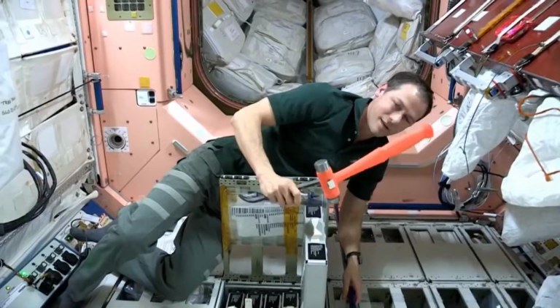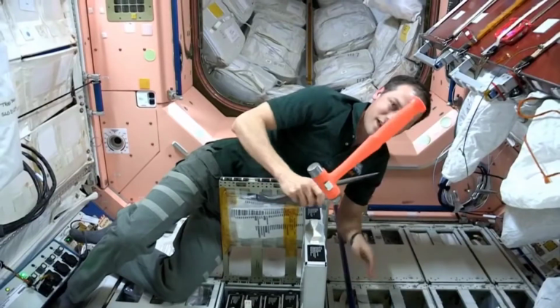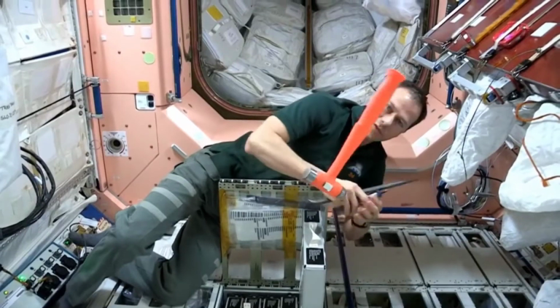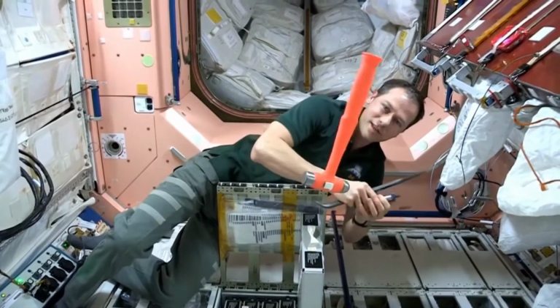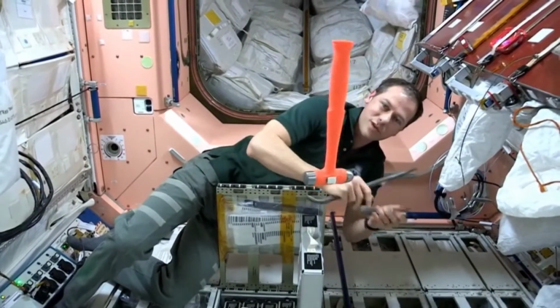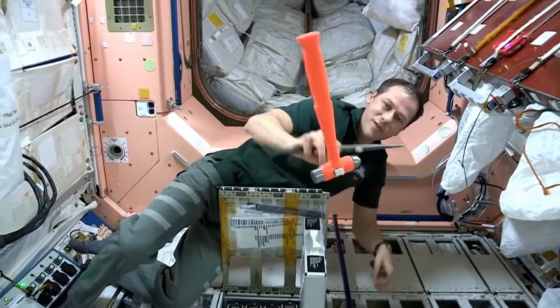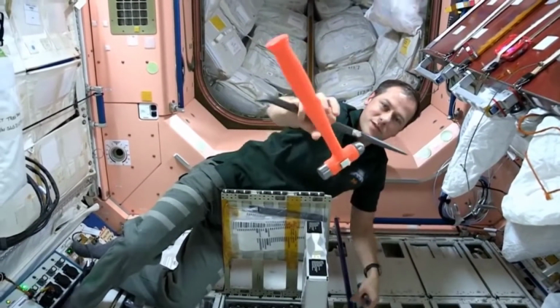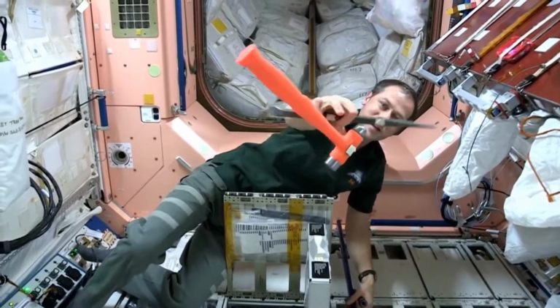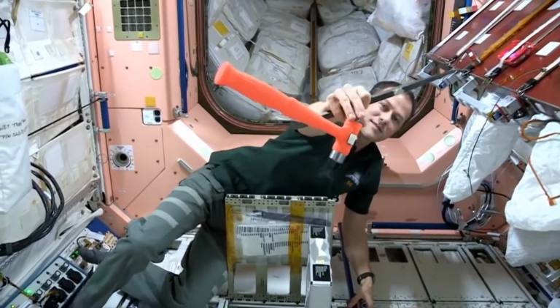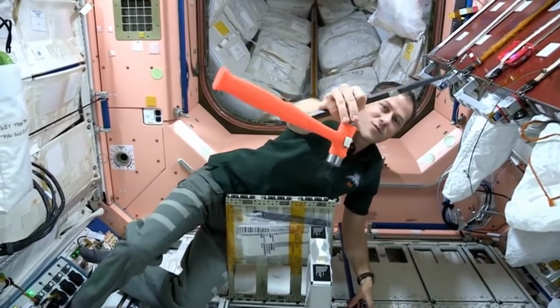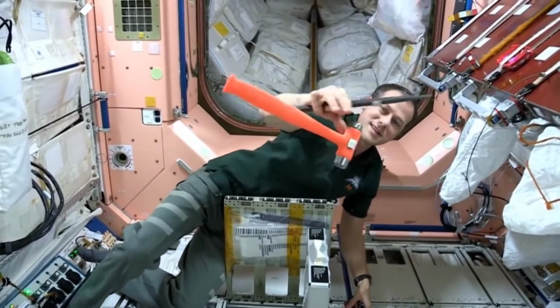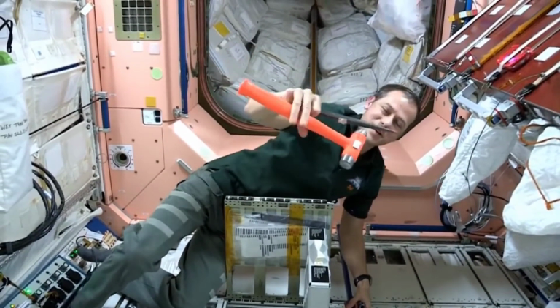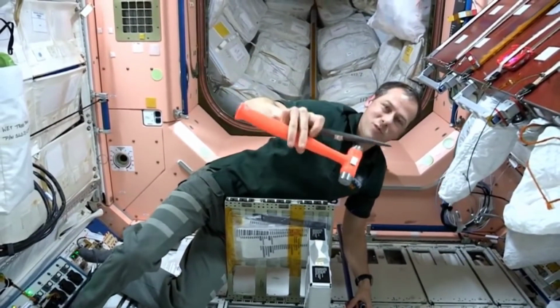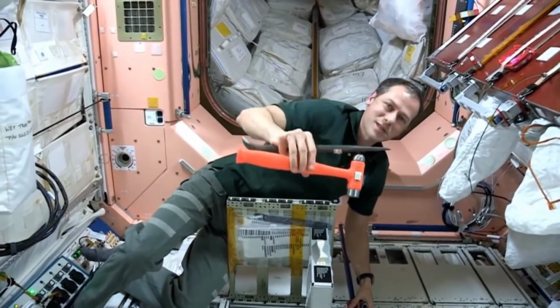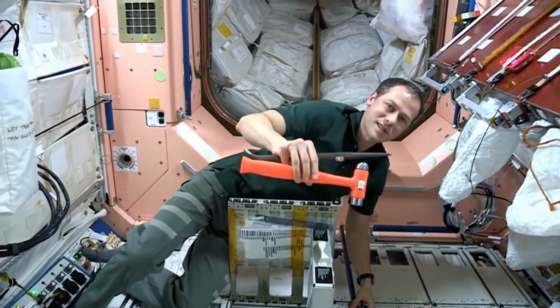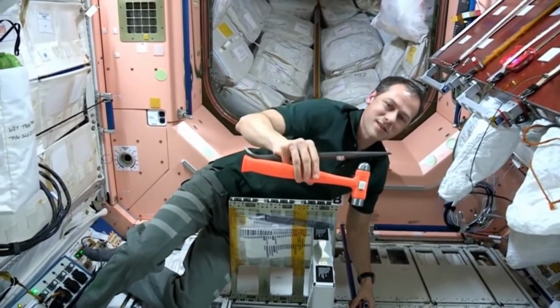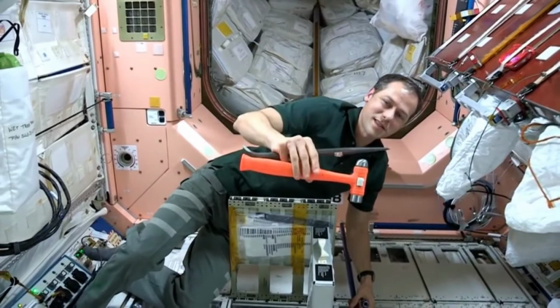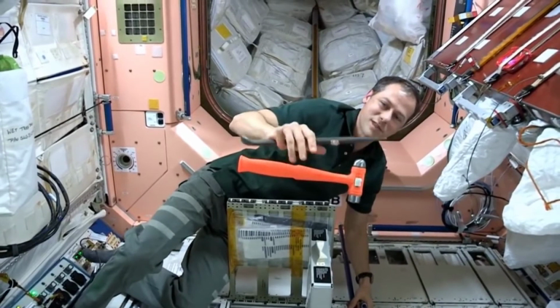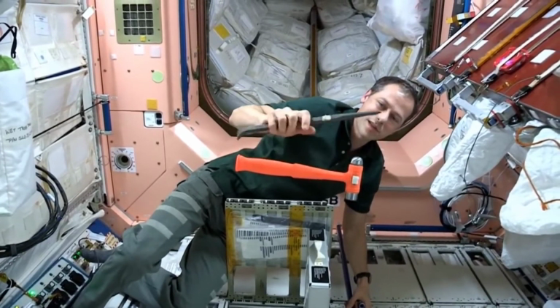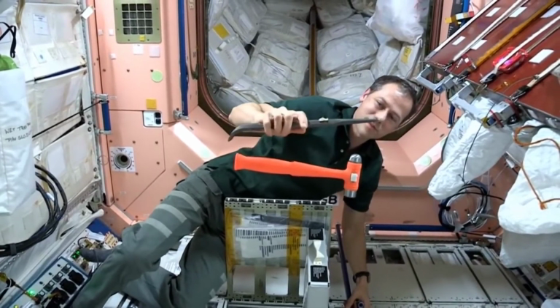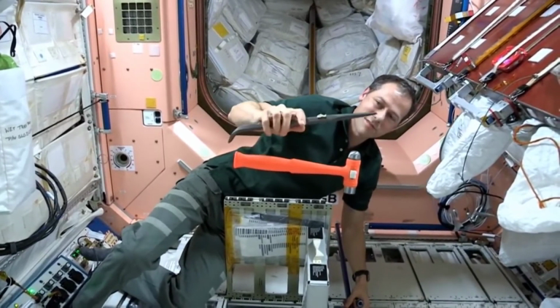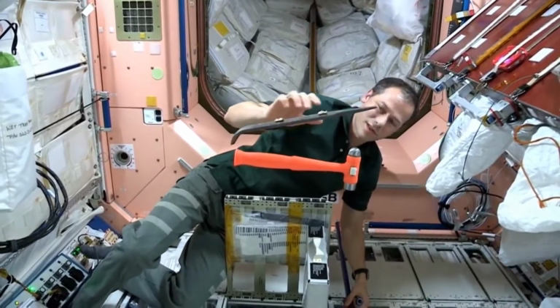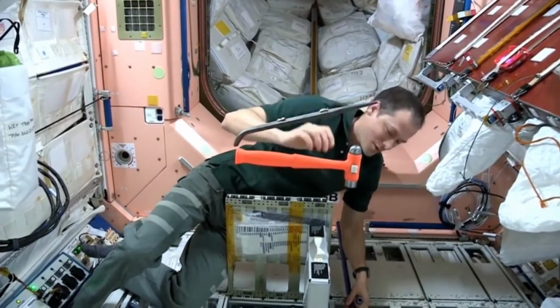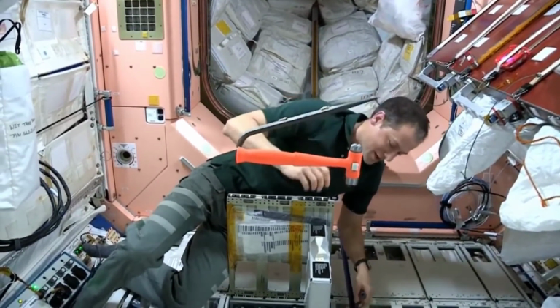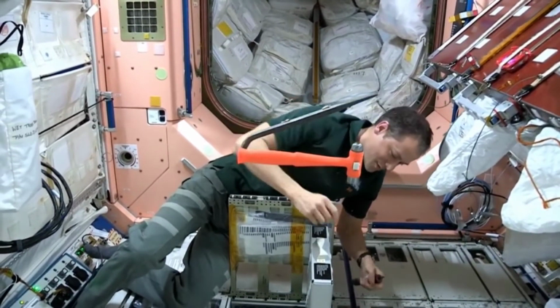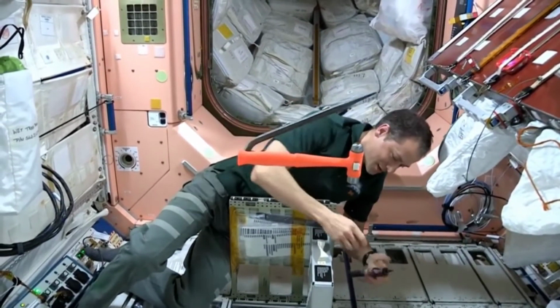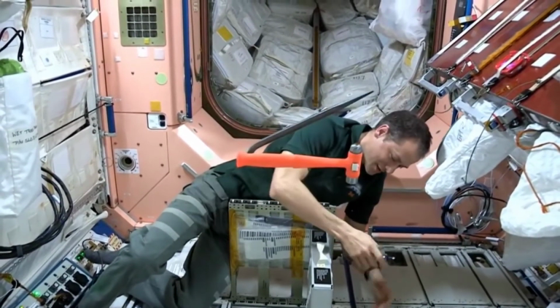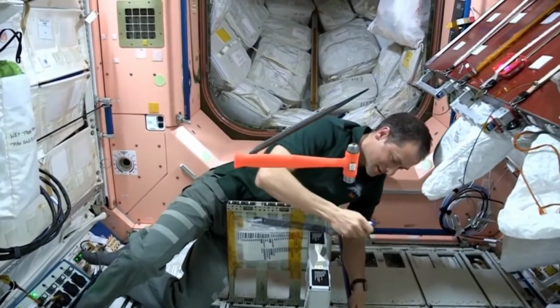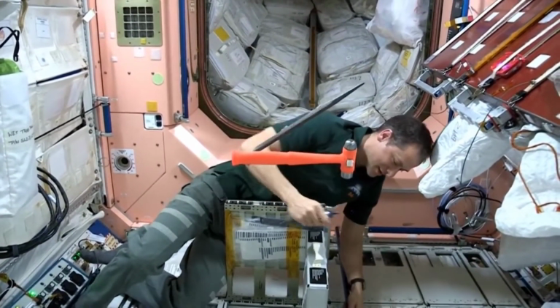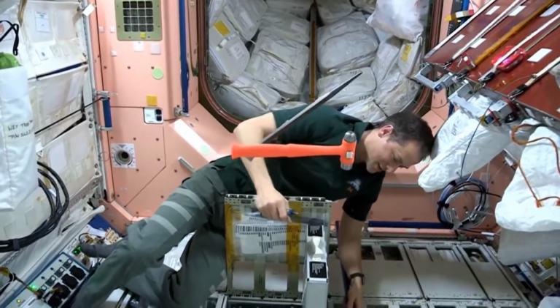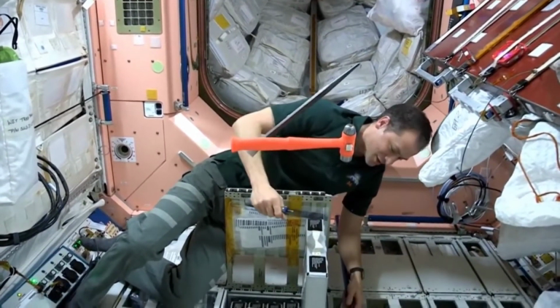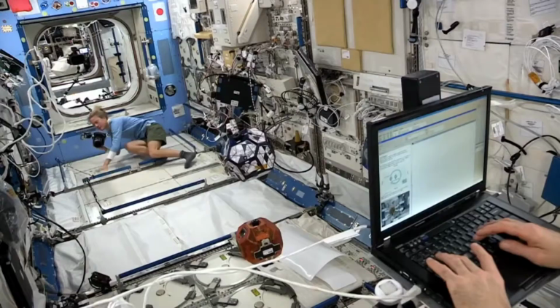You might have to use that as well. We've had to use that one time, which is a little bit scary inside of a spaceship using a ball-peen hammer, but it's done a good job.